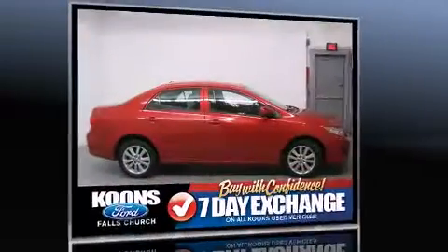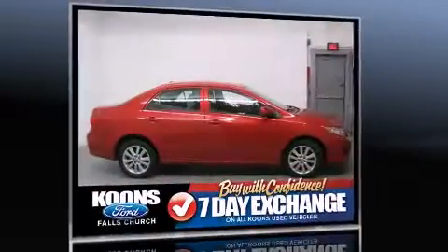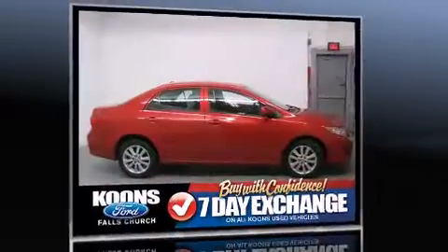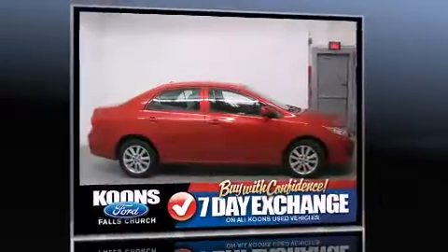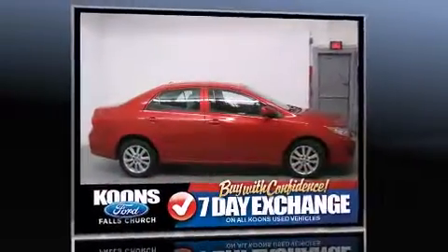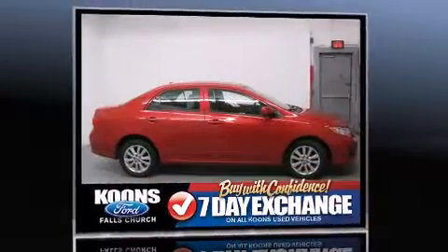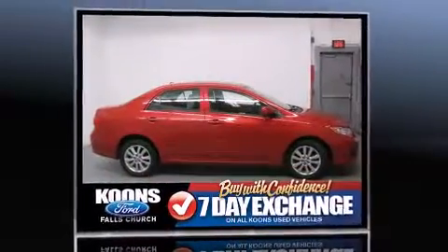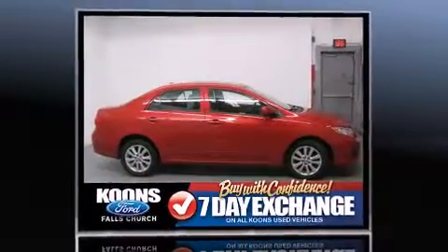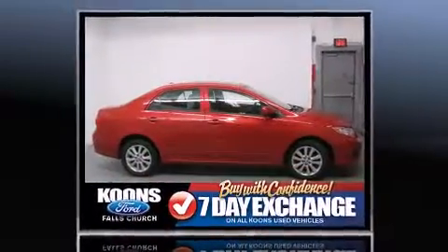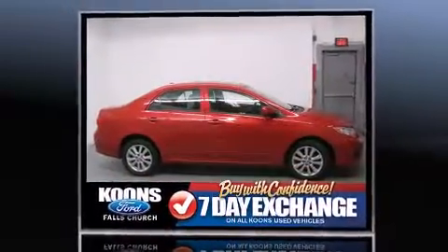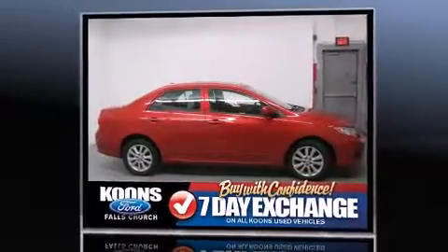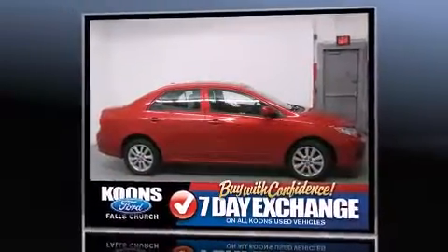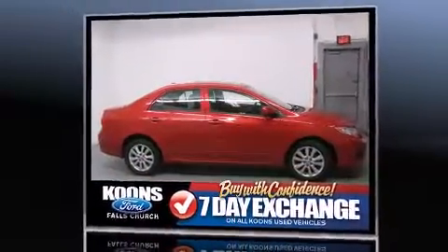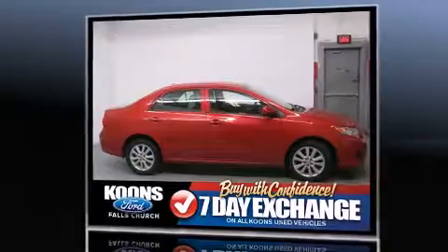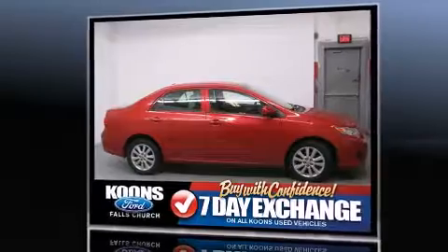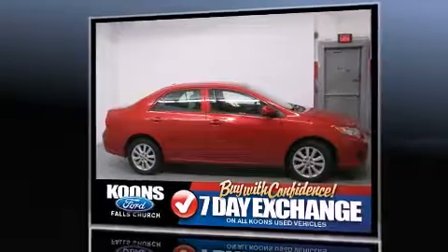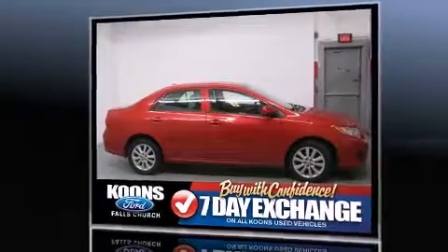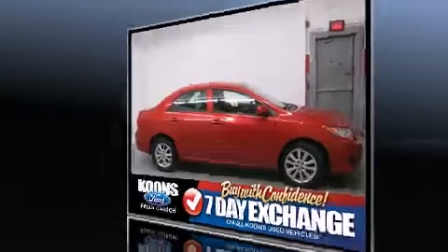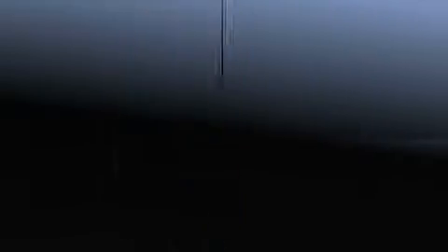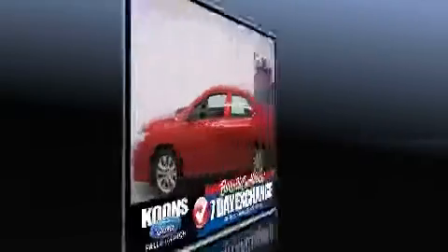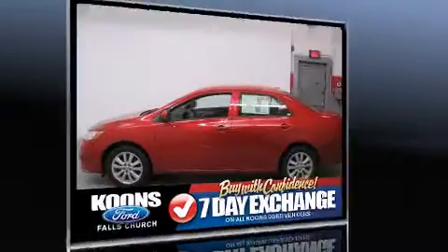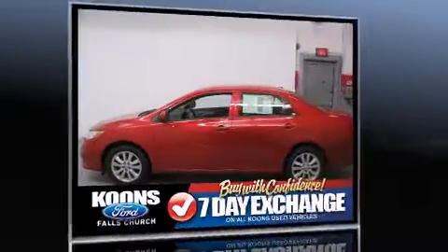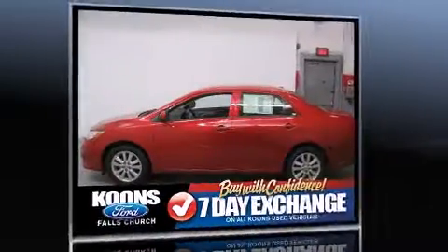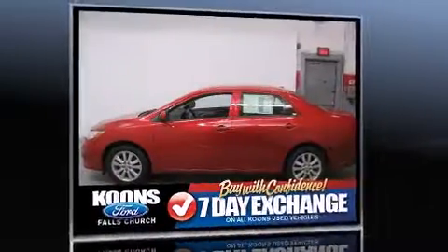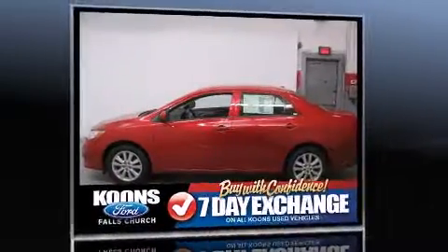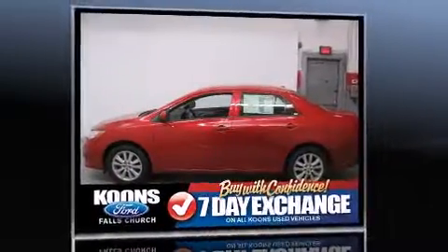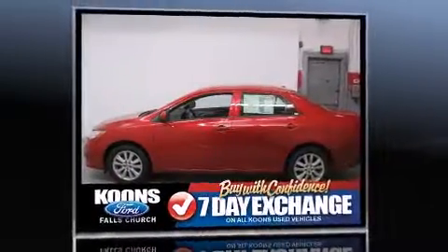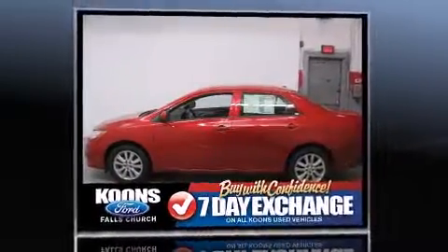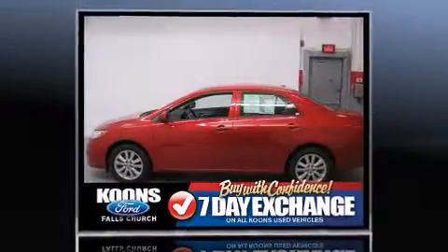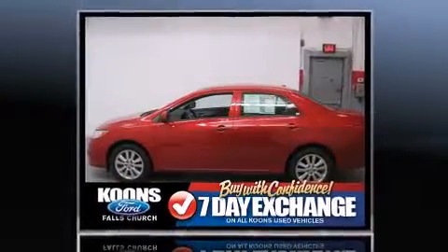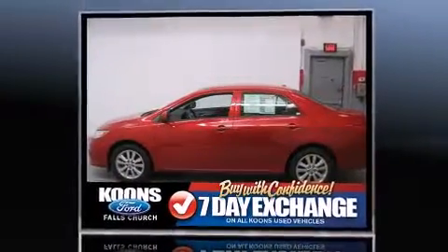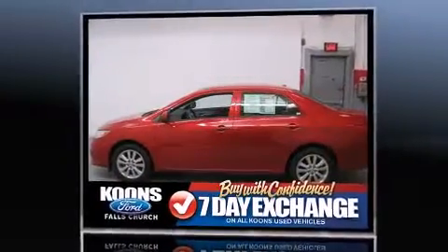It features an automatic transmission, front-wheel drive, and a 1.8-liter four-cylinder engine.